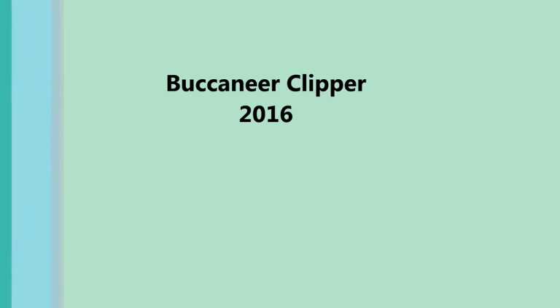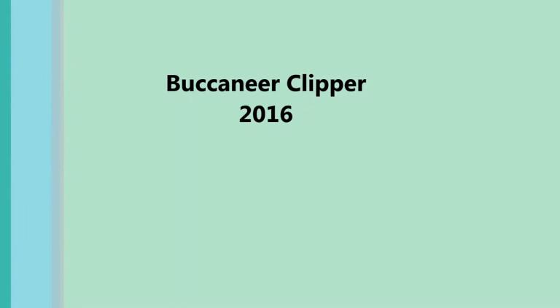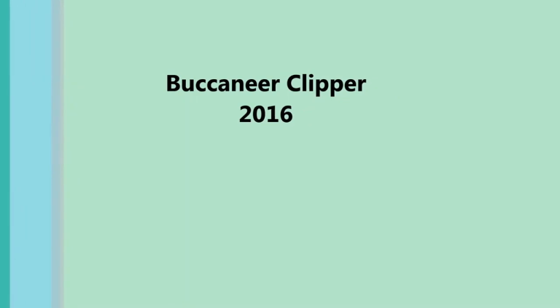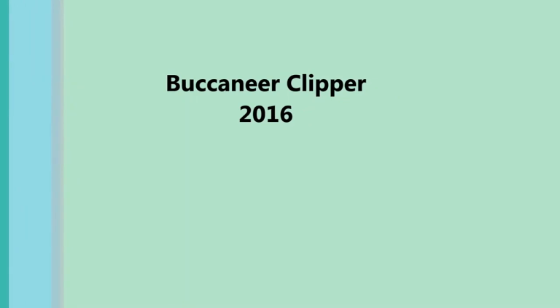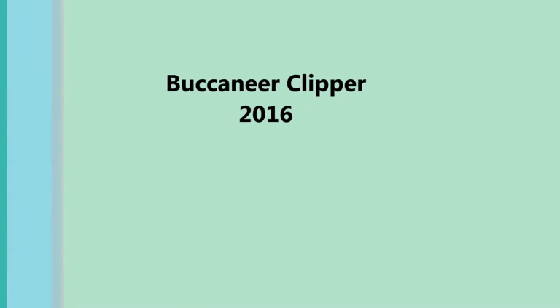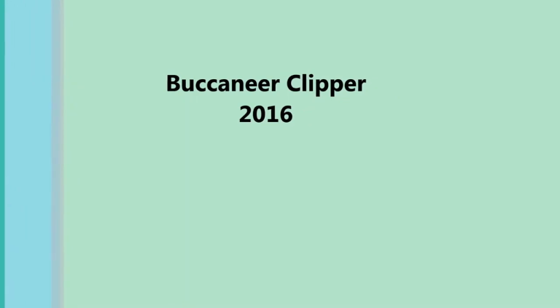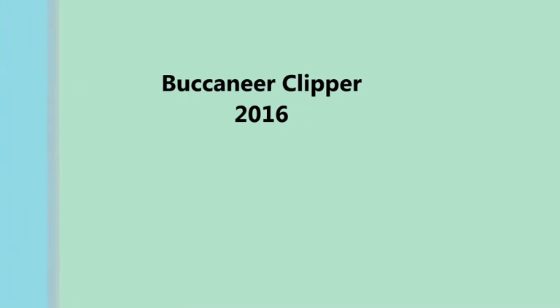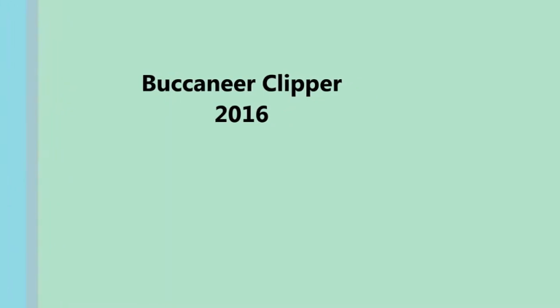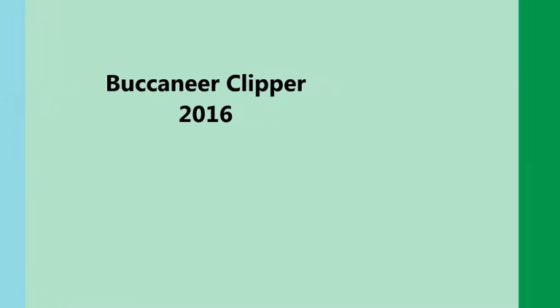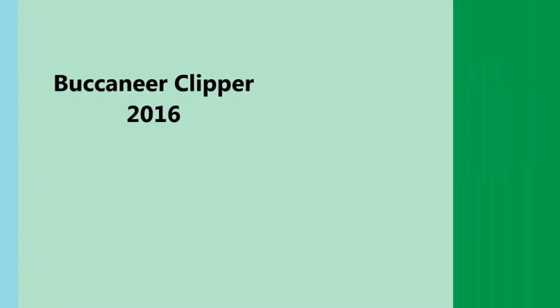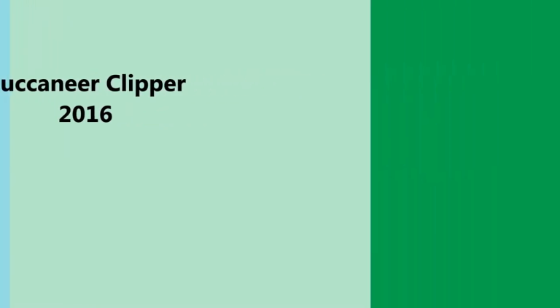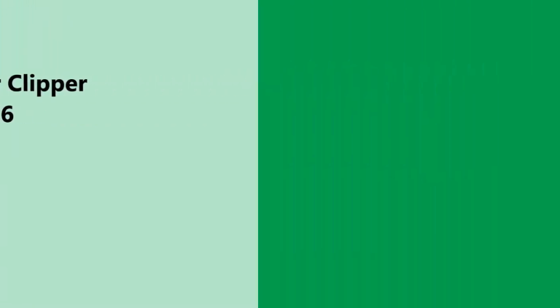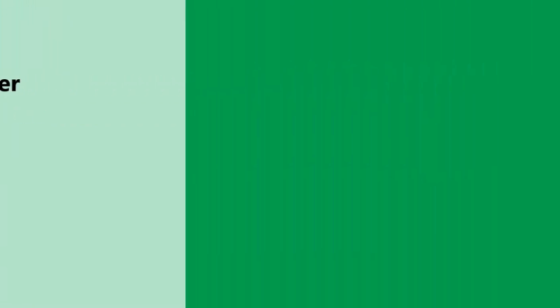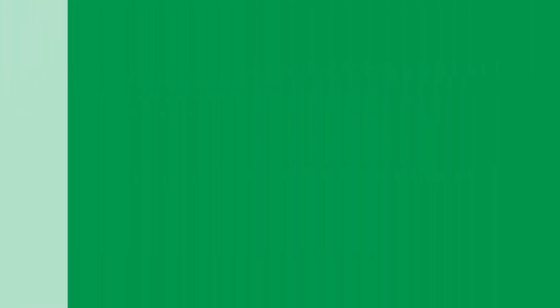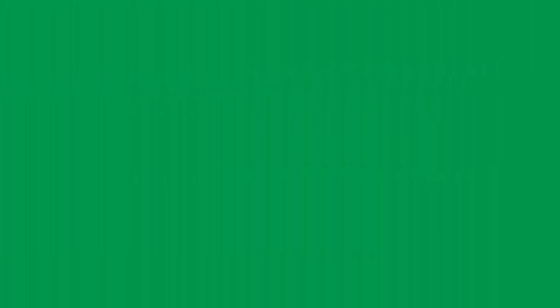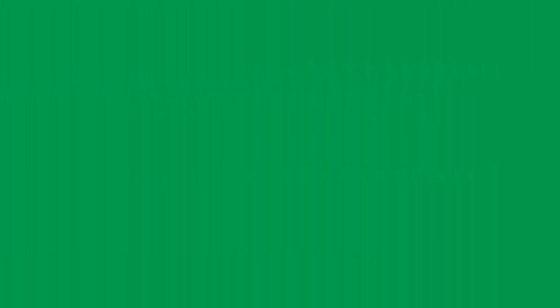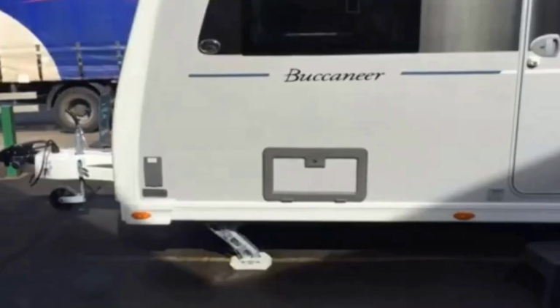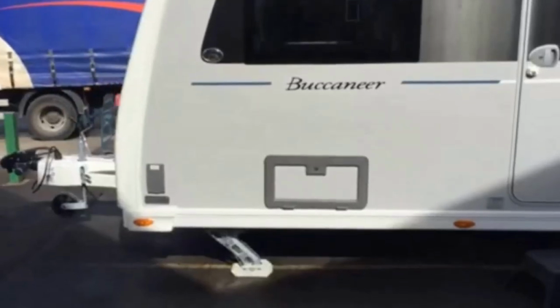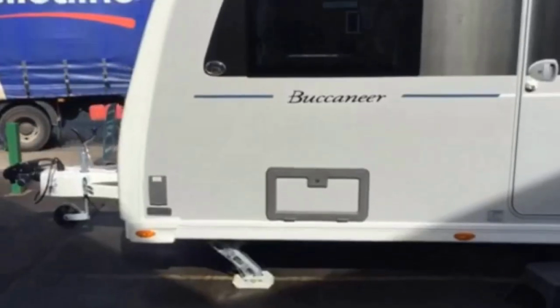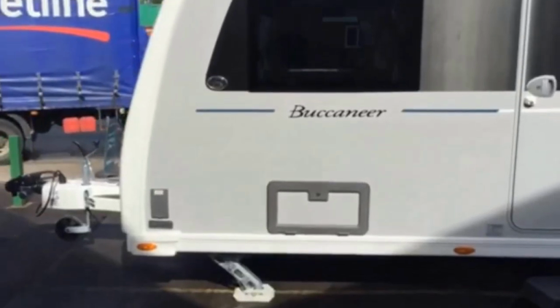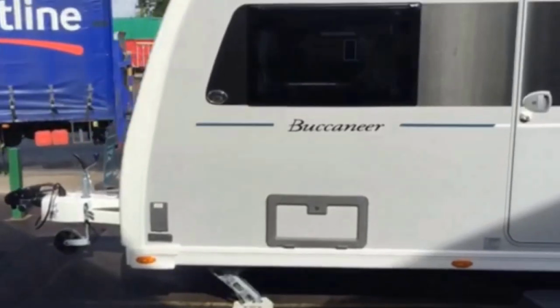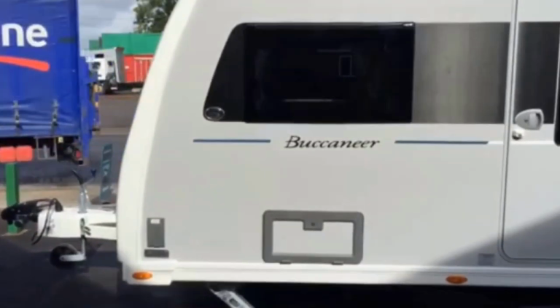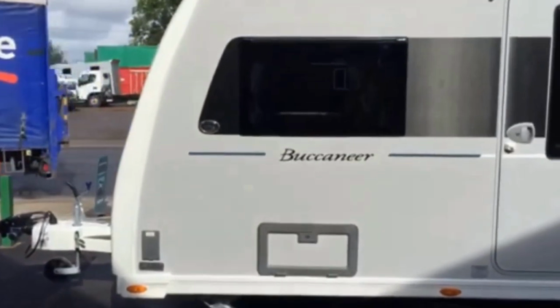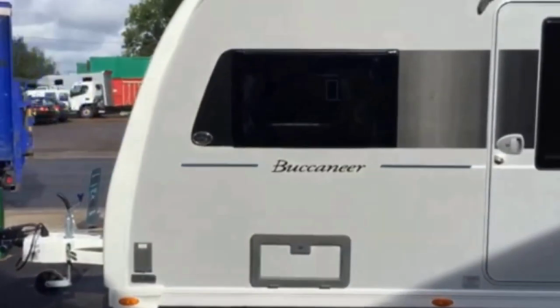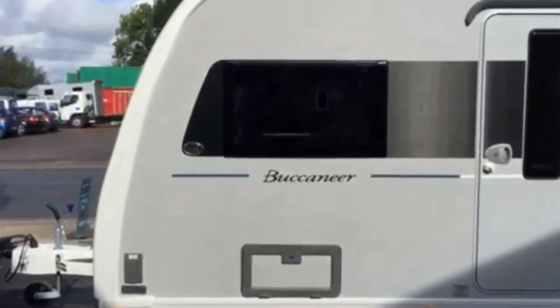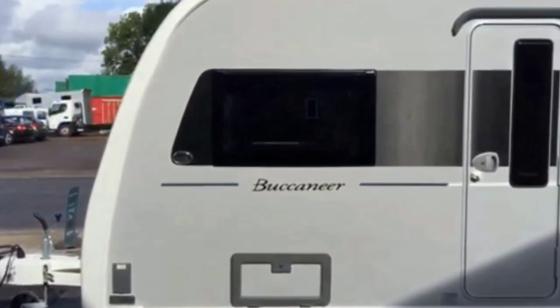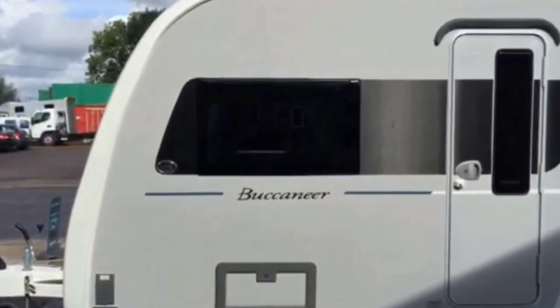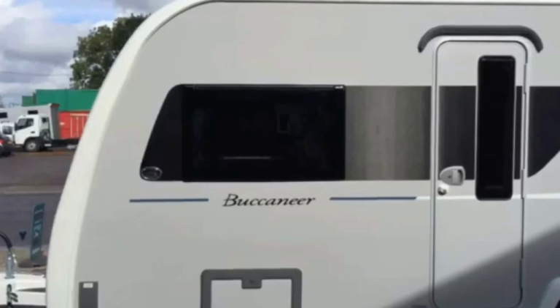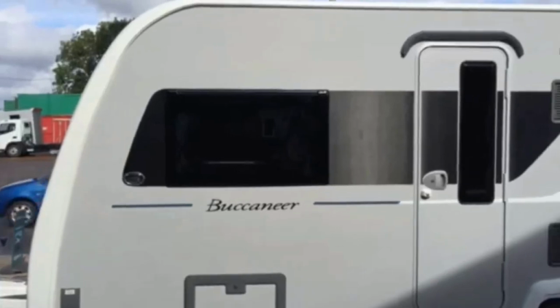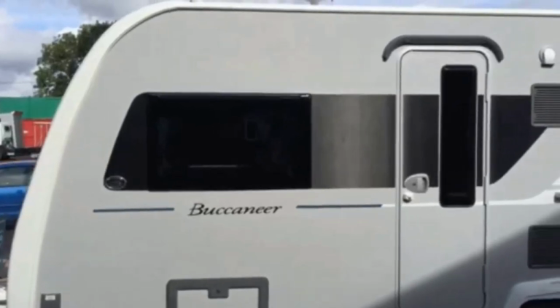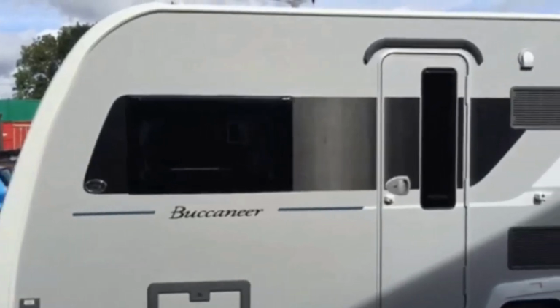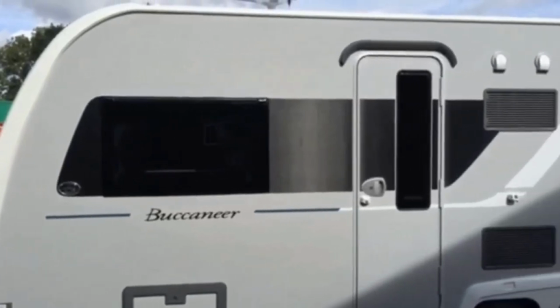Hello and welcome to Wiltshire Caravans. Today I'll be showing you around the new Buccaneer Clipper 2016 model.